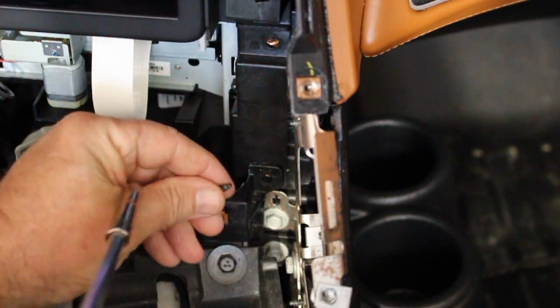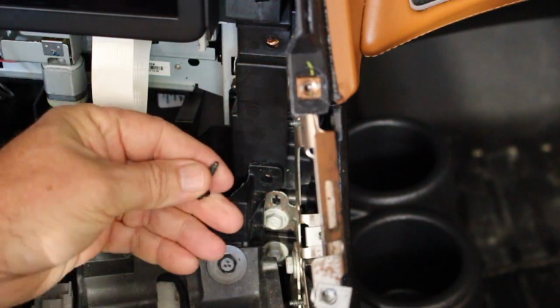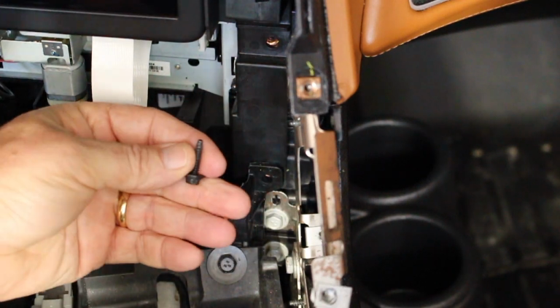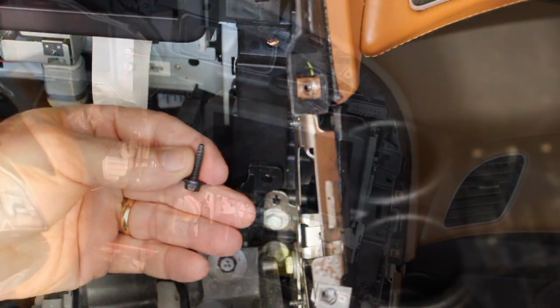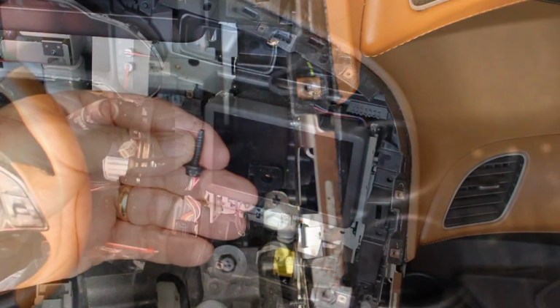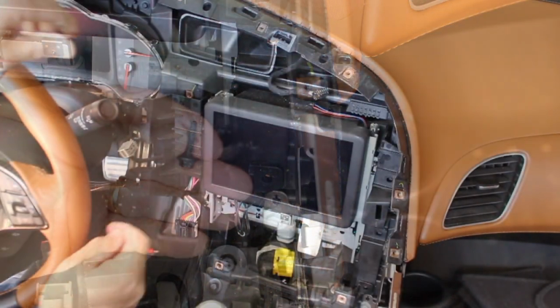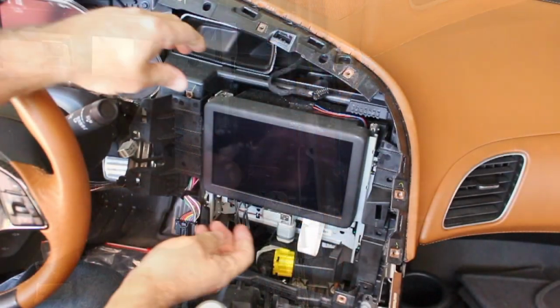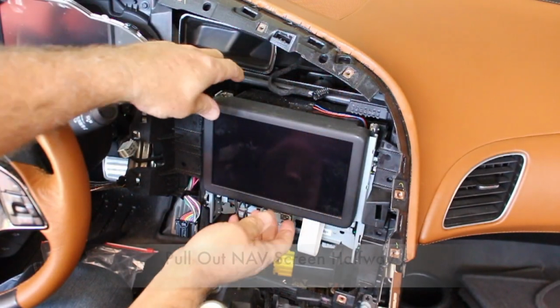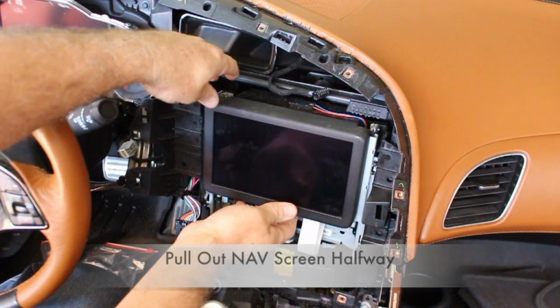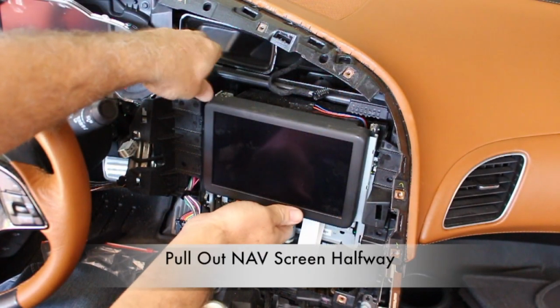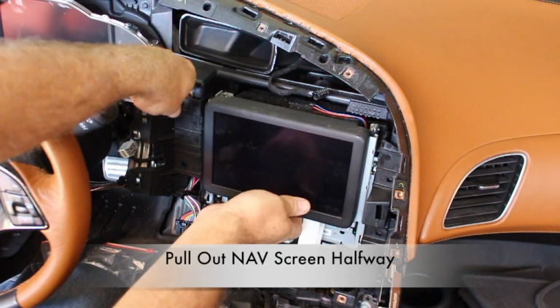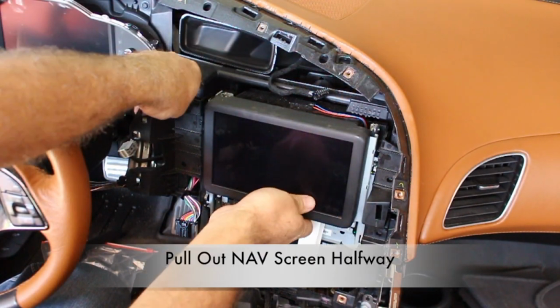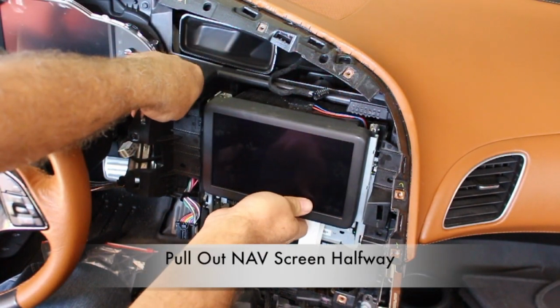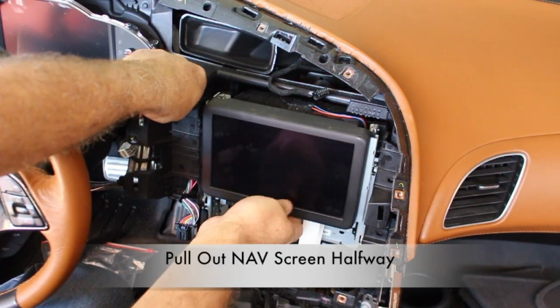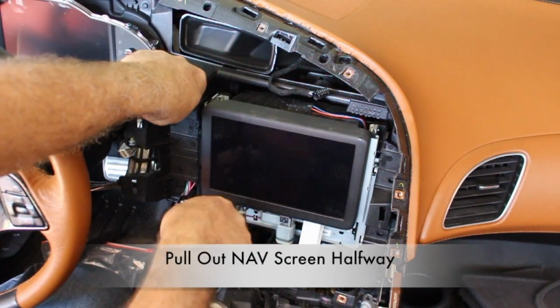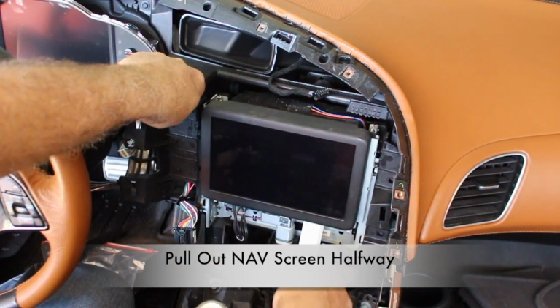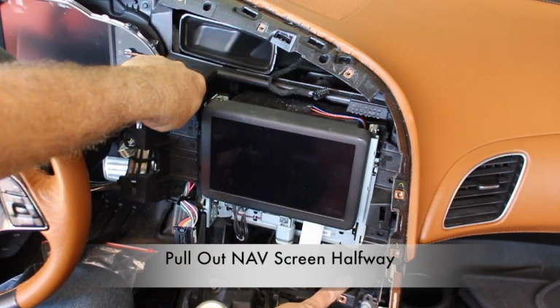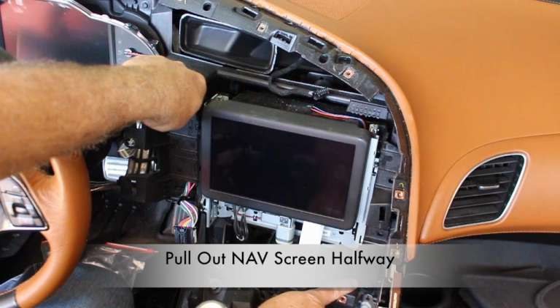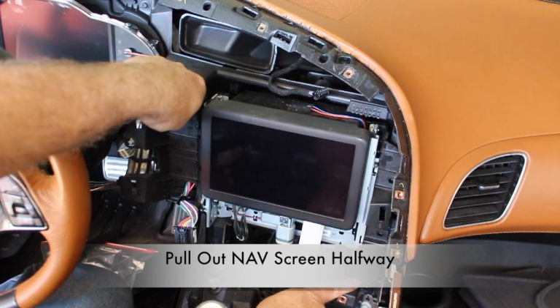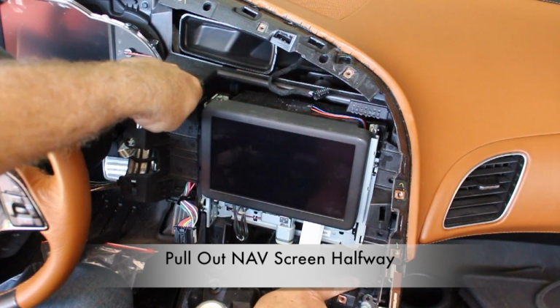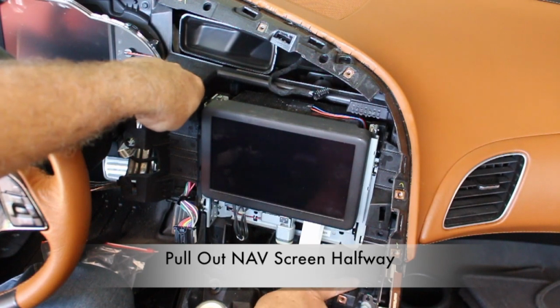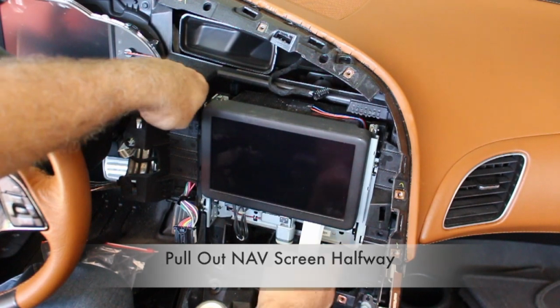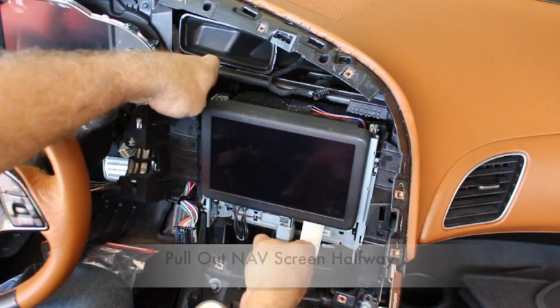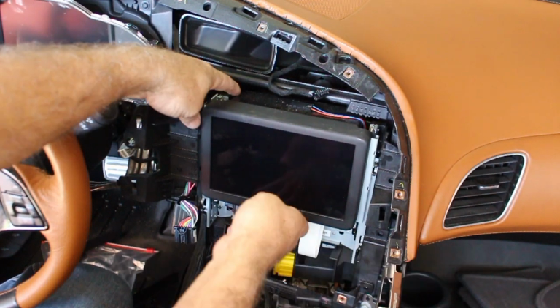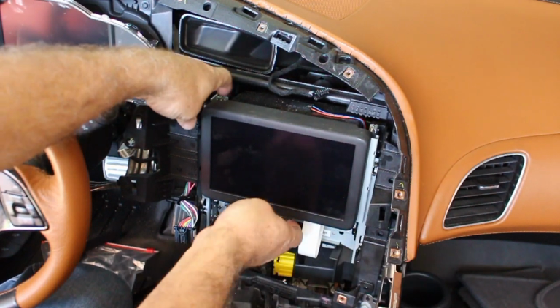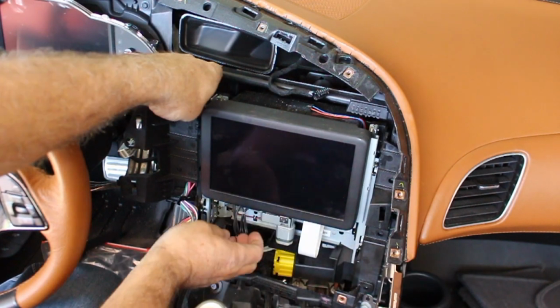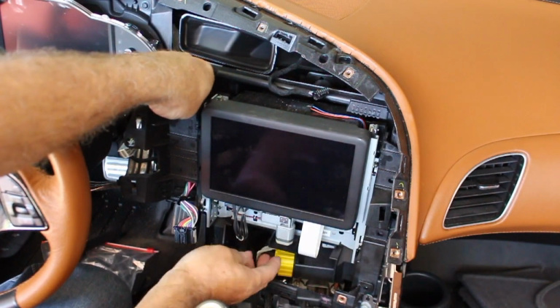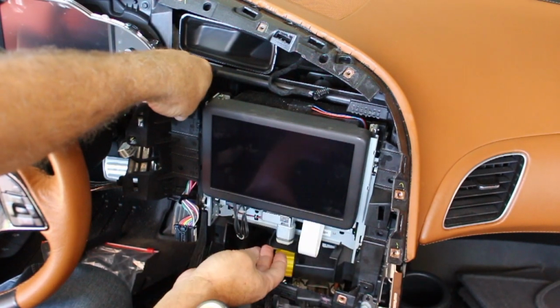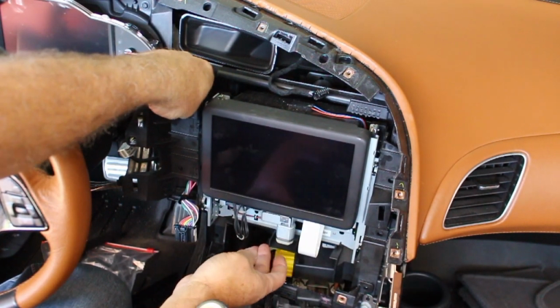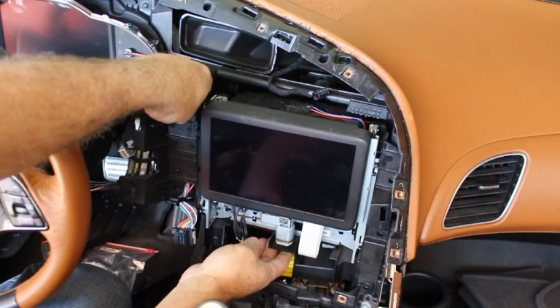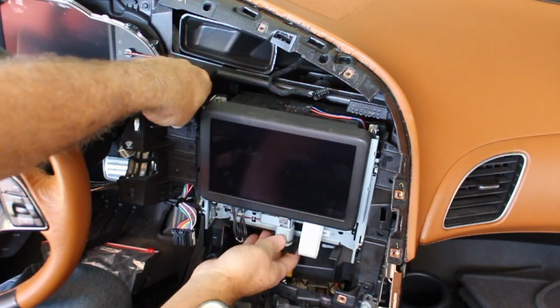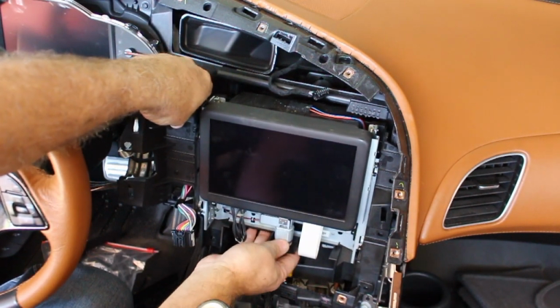Now that the screws are removed, let's partially pull out the nav display. Once we pull it loose, we still have three wire connectors that need to be removed.